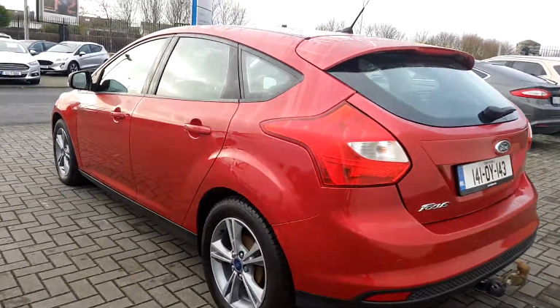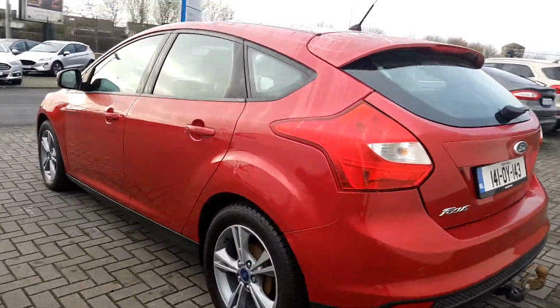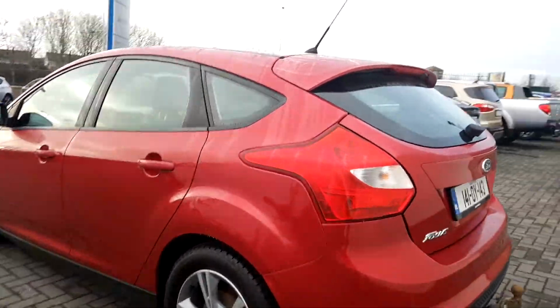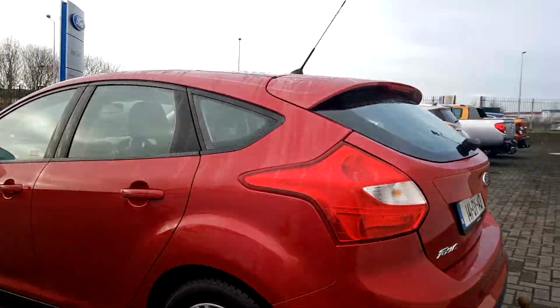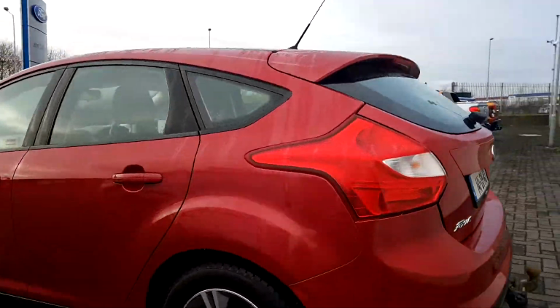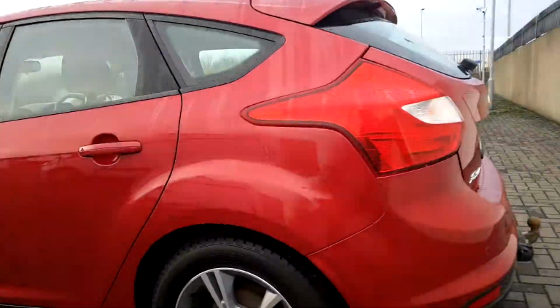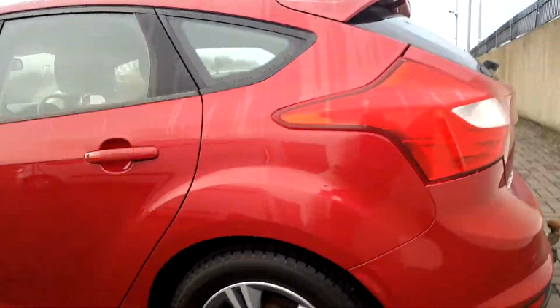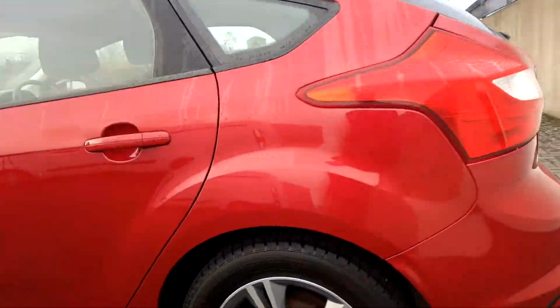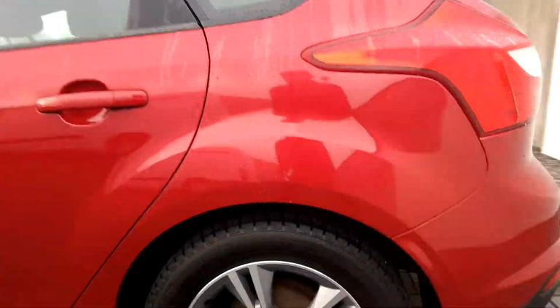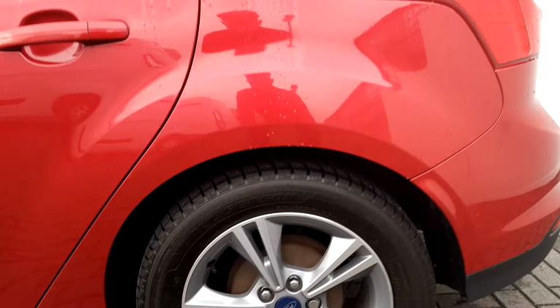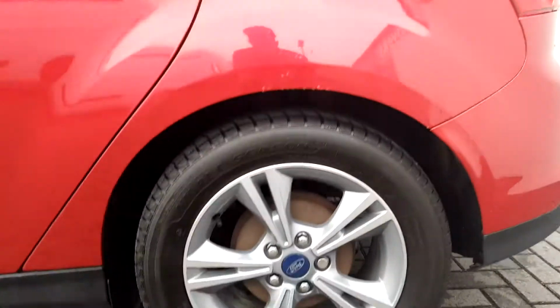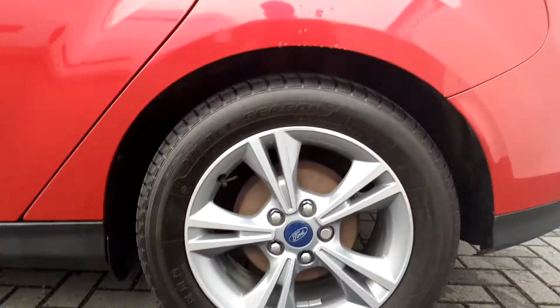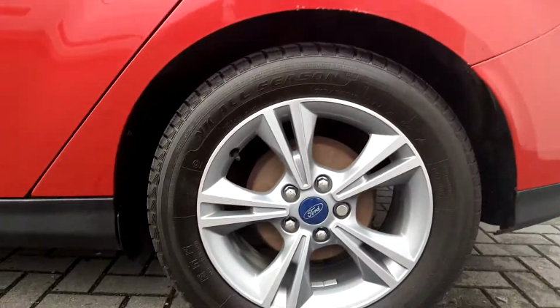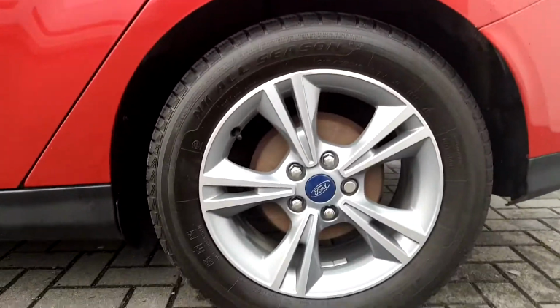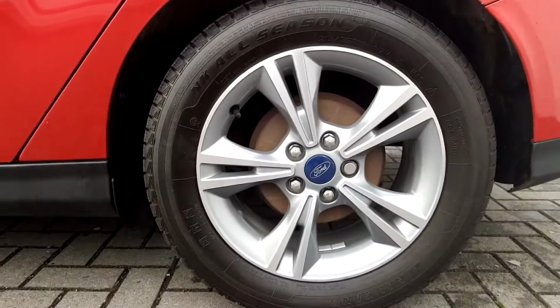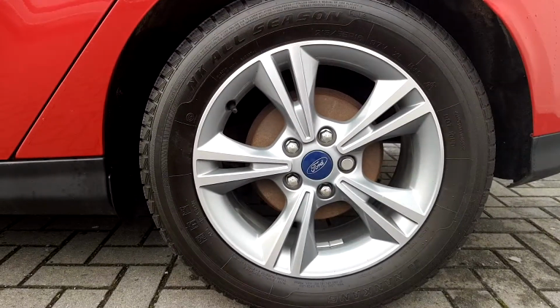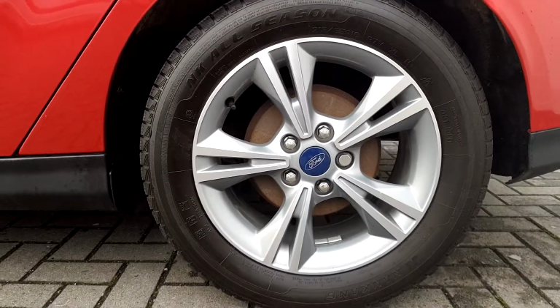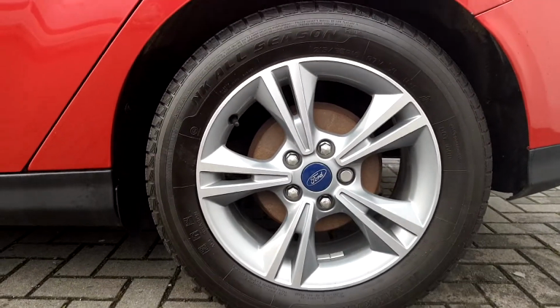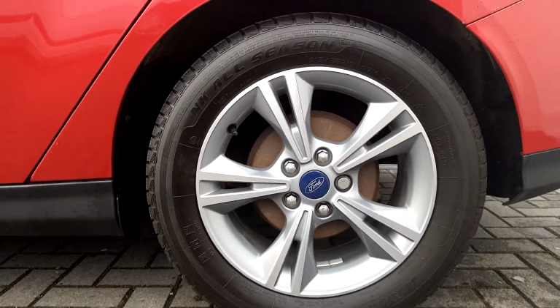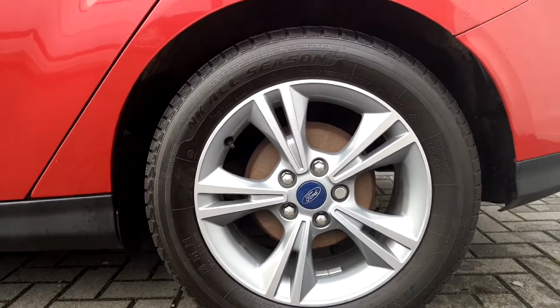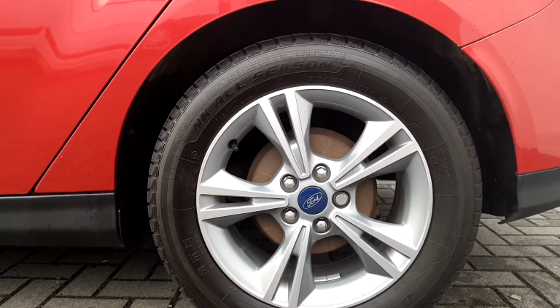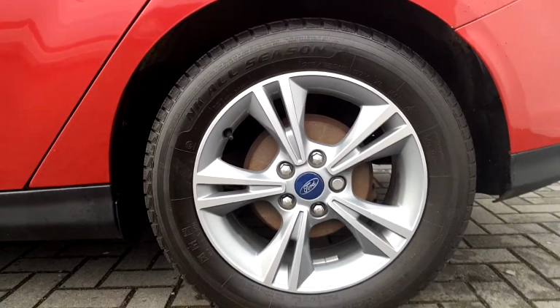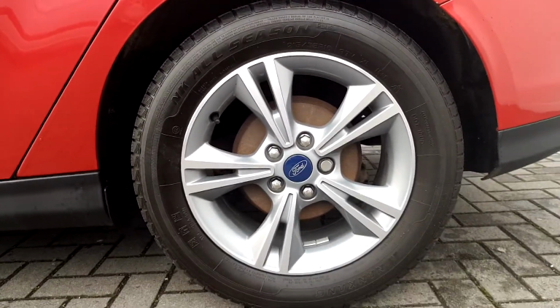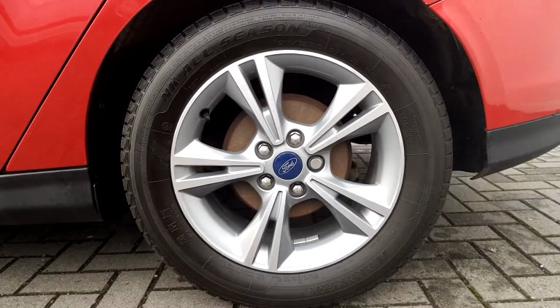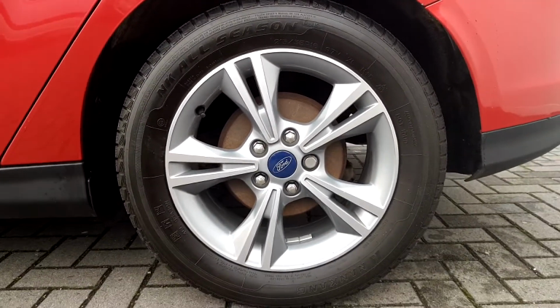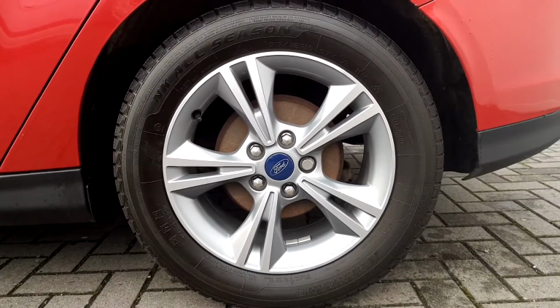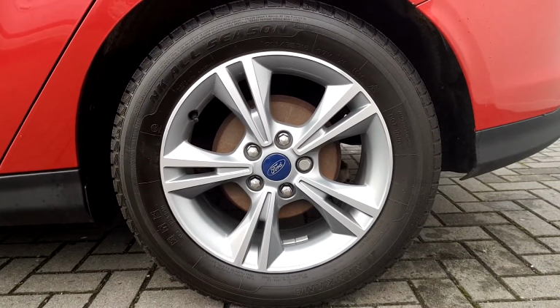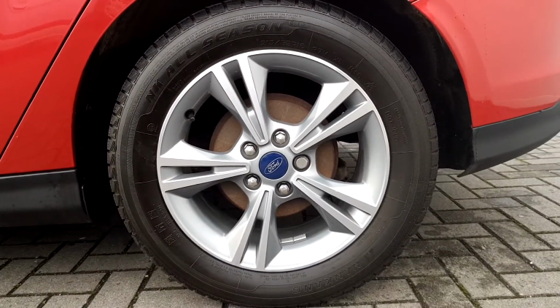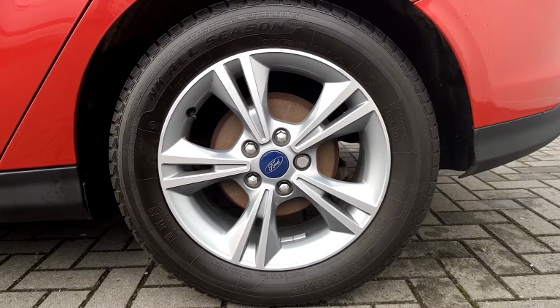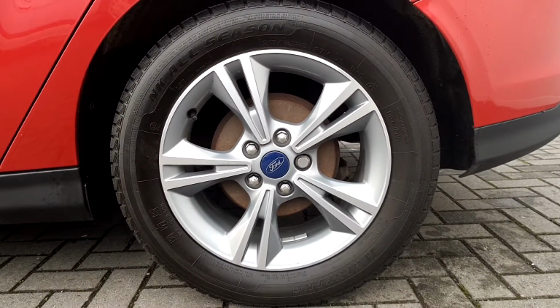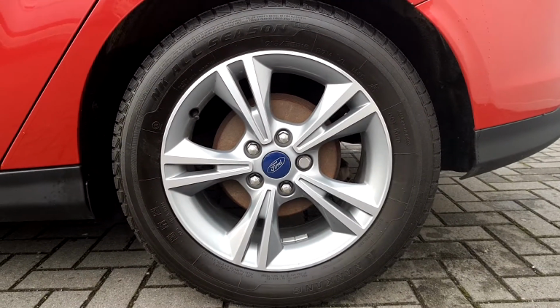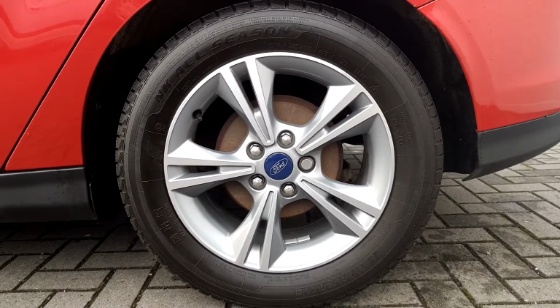Take a look at the rims, with upgraded 16 inch alloys.